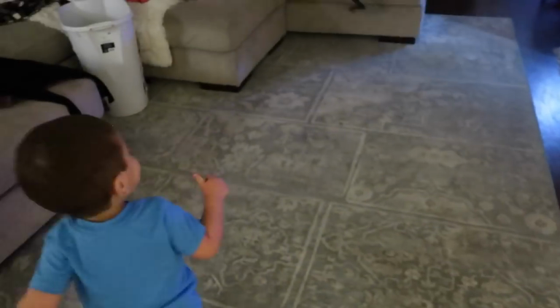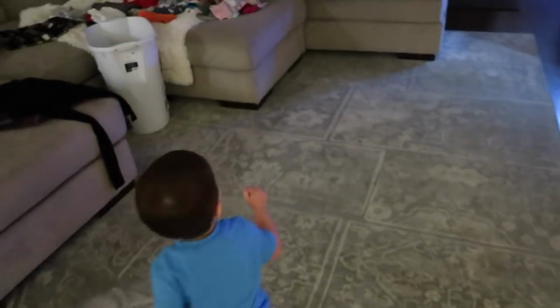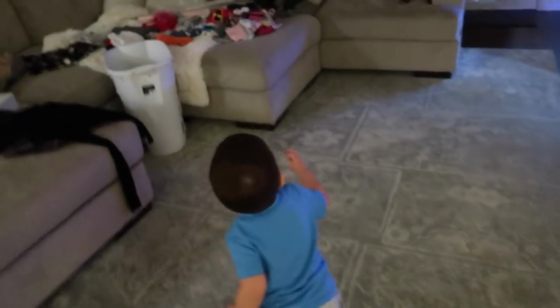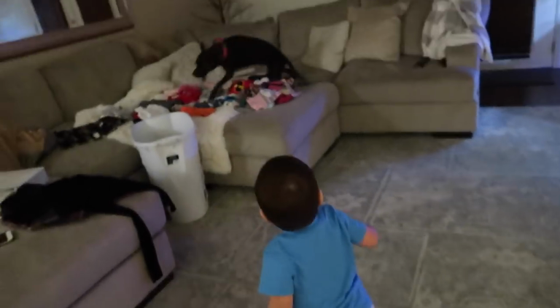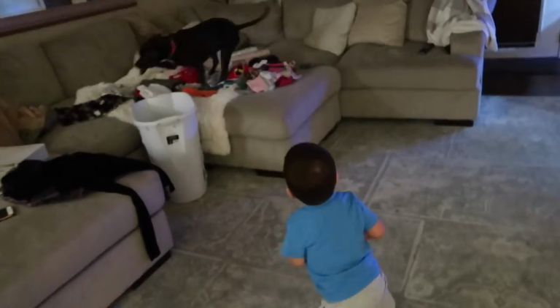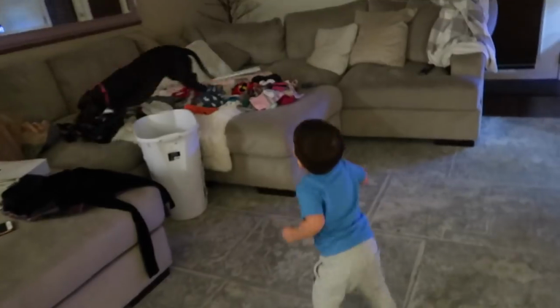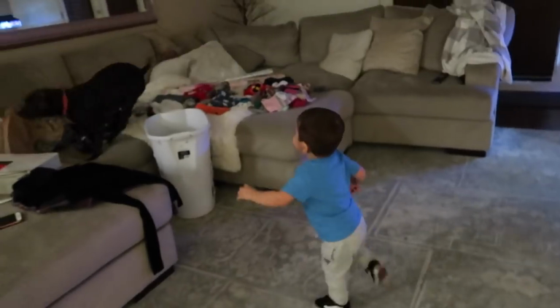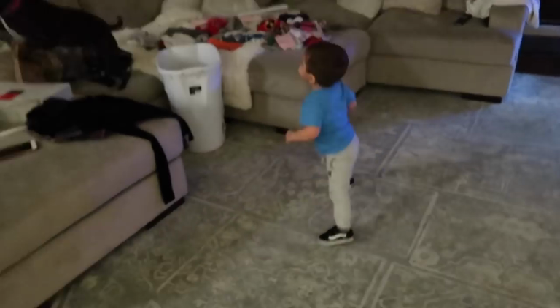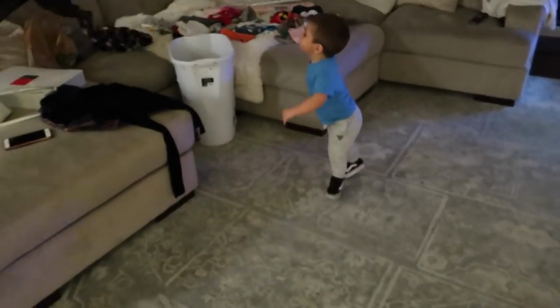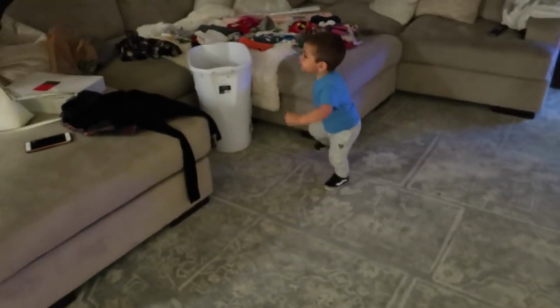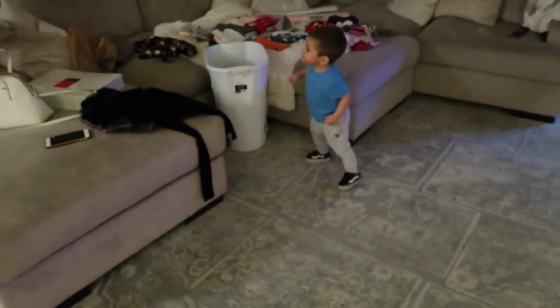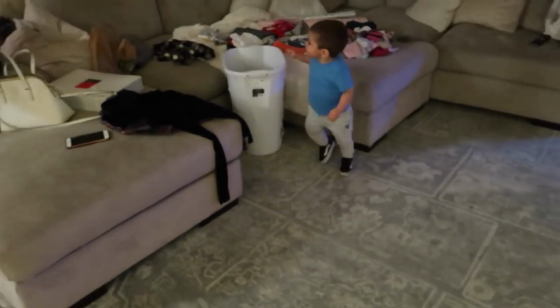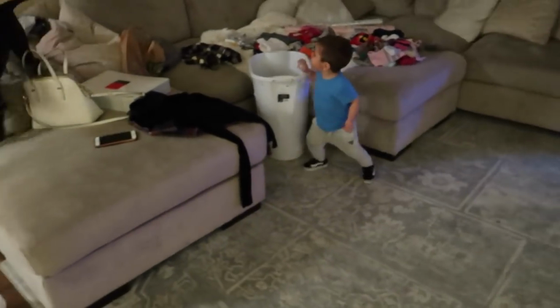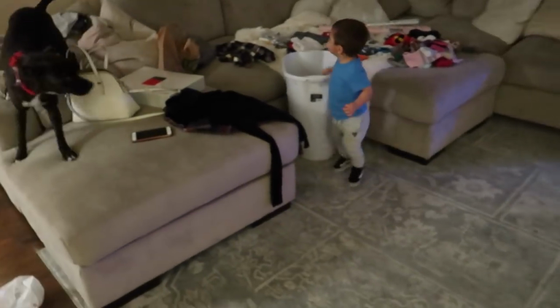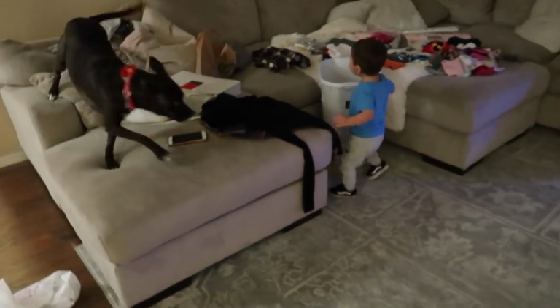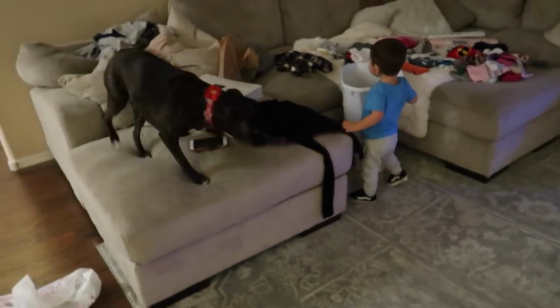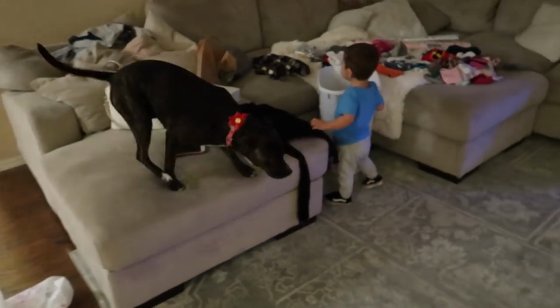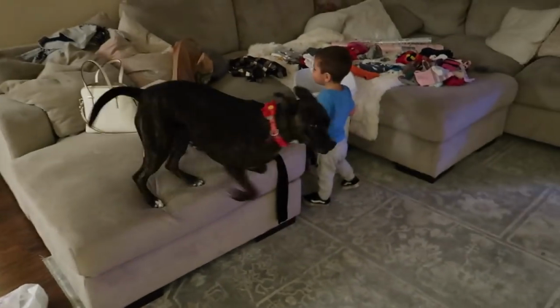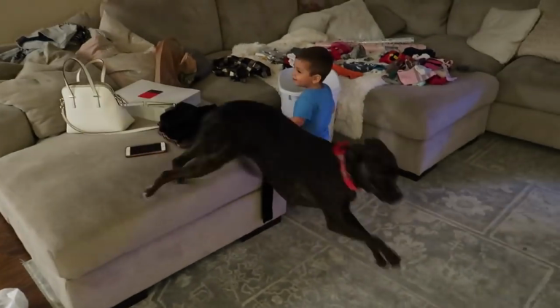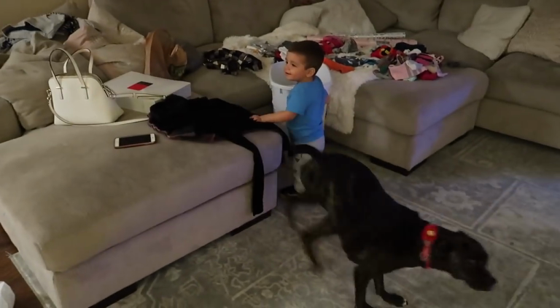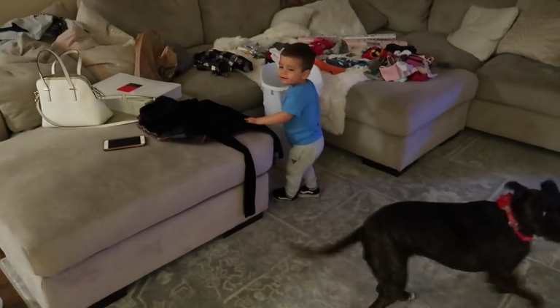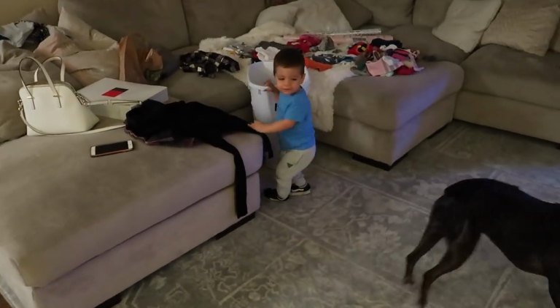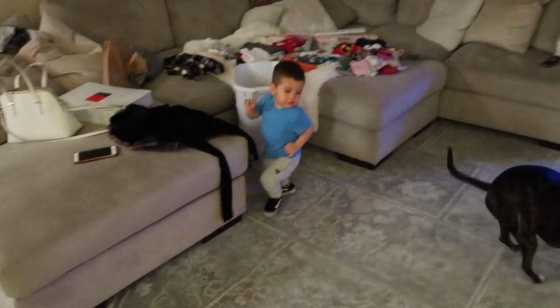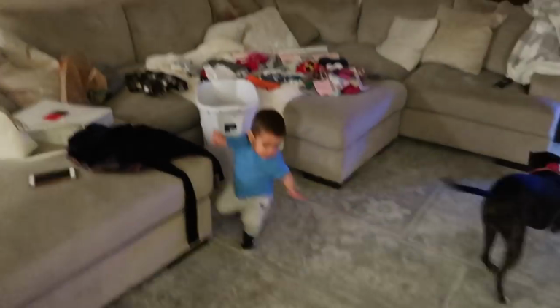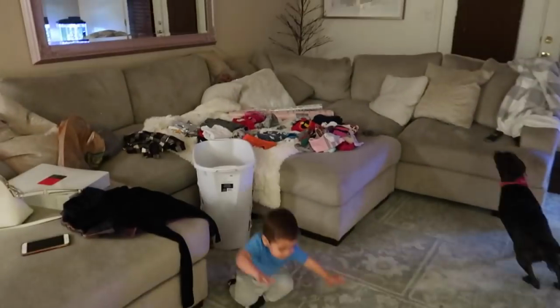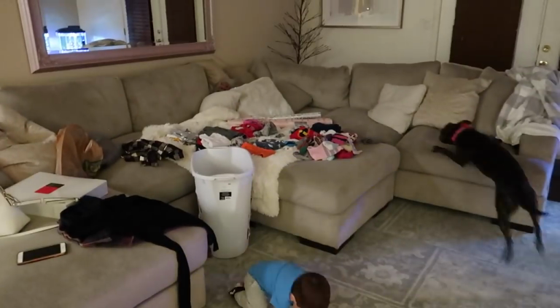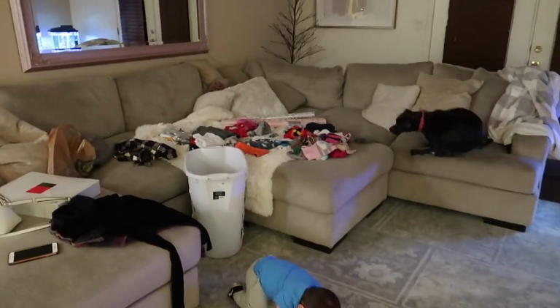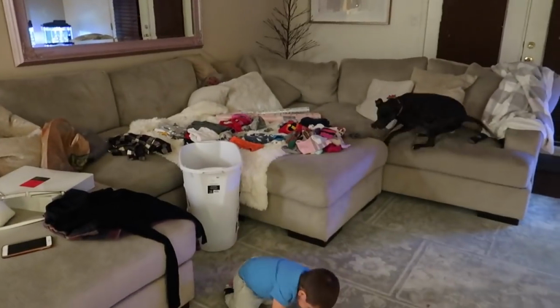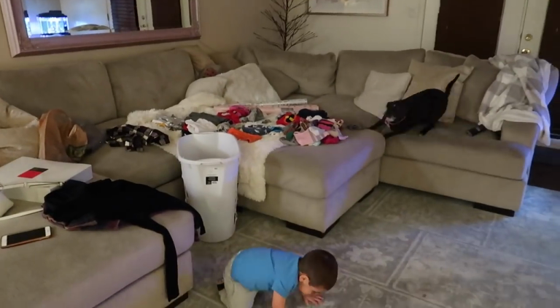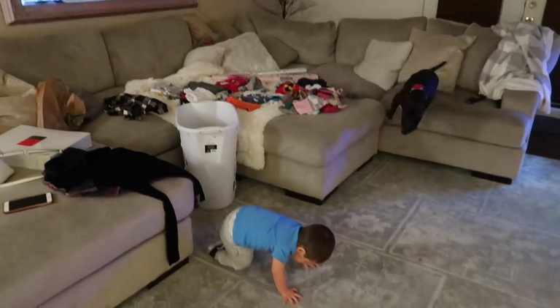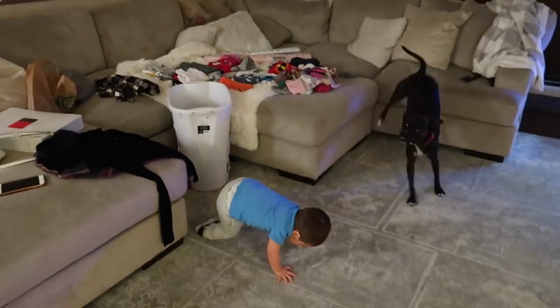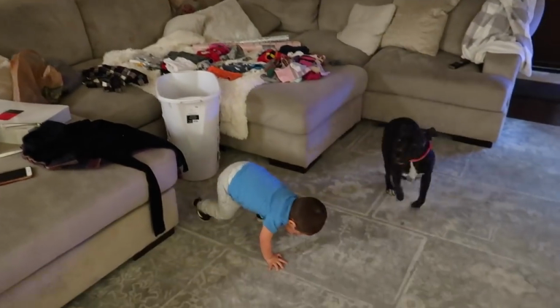It's dog versus baby. Oh, I don't know what's happening. Oh, it's laundry day. Don't mind that.